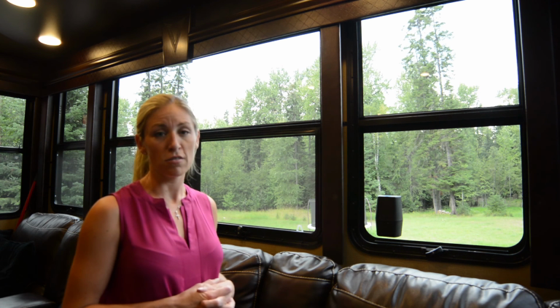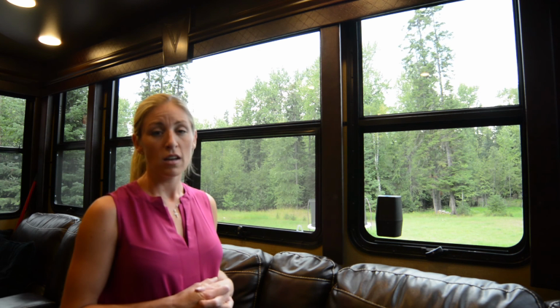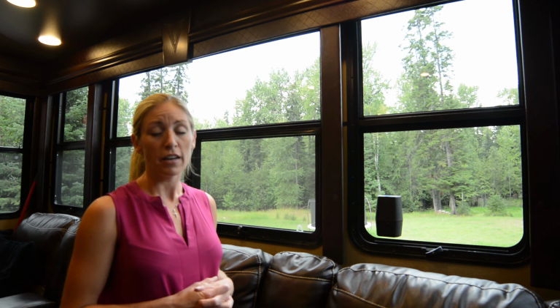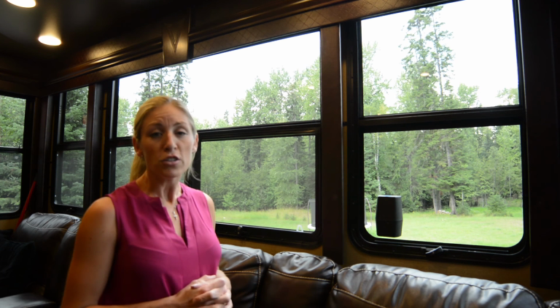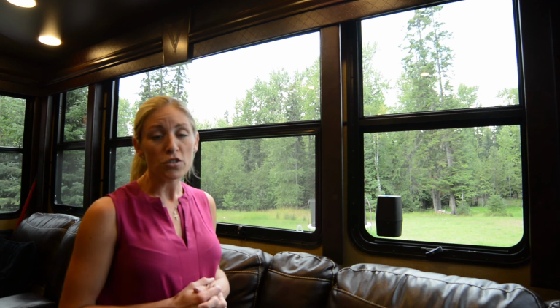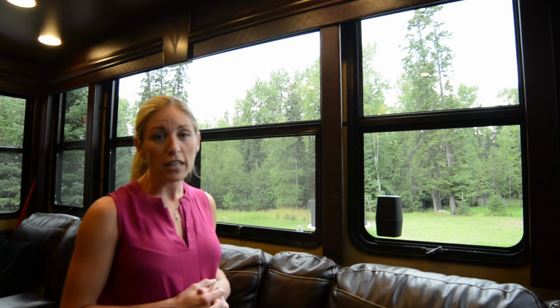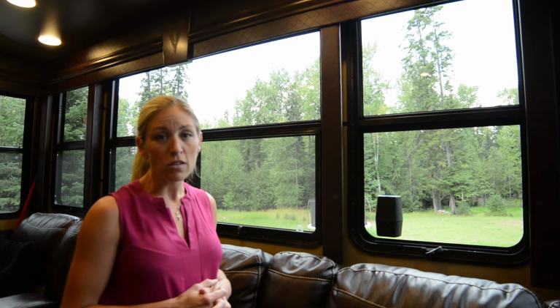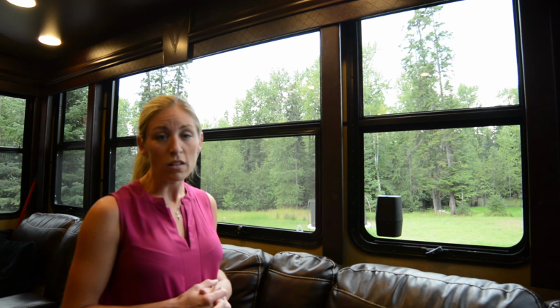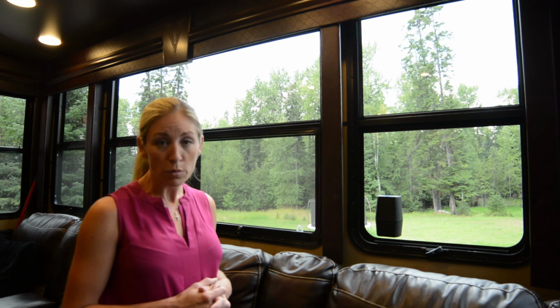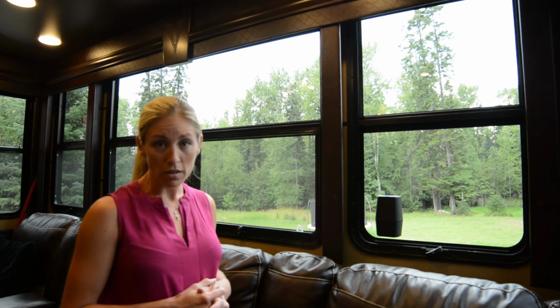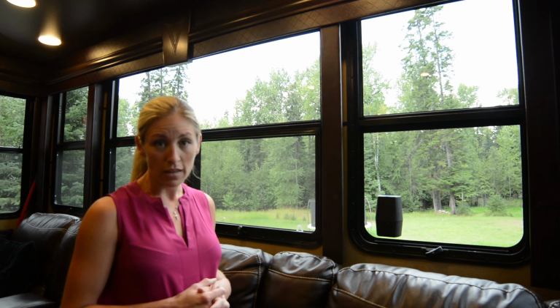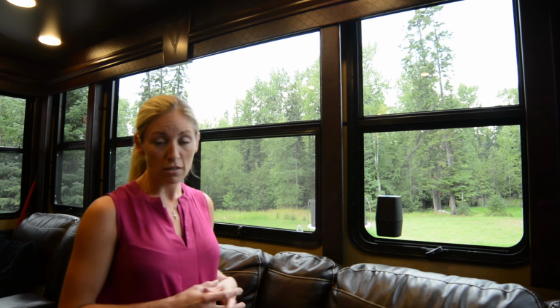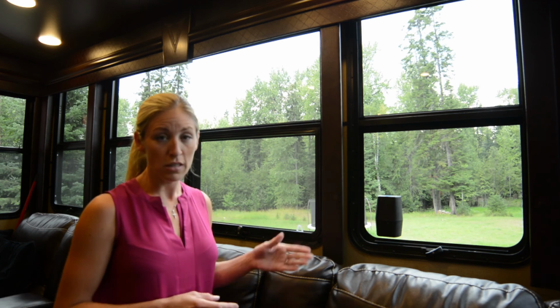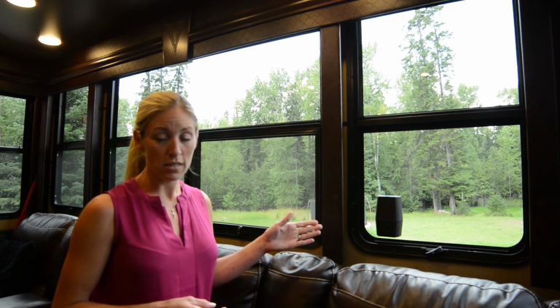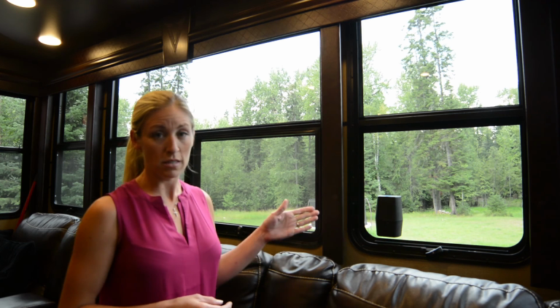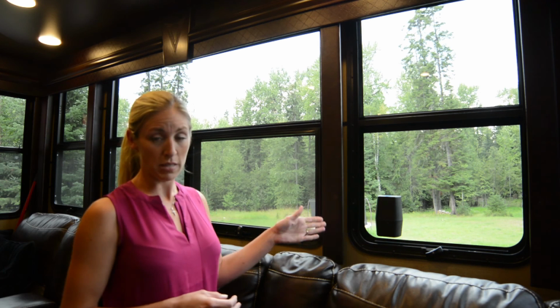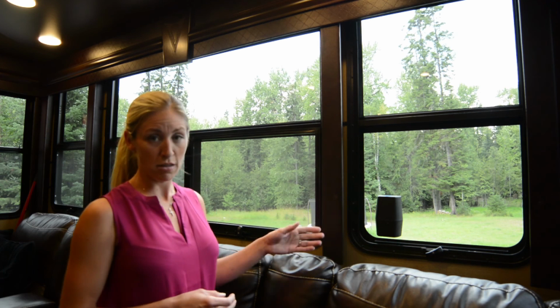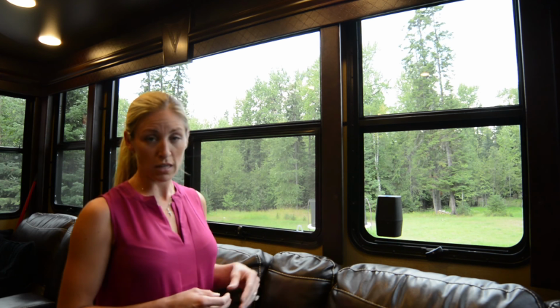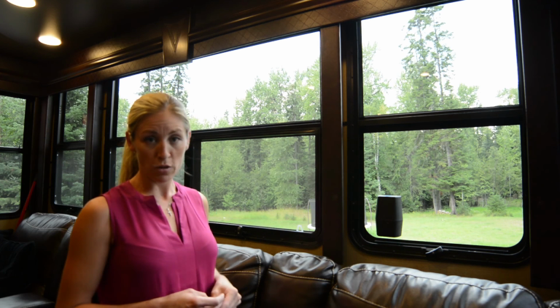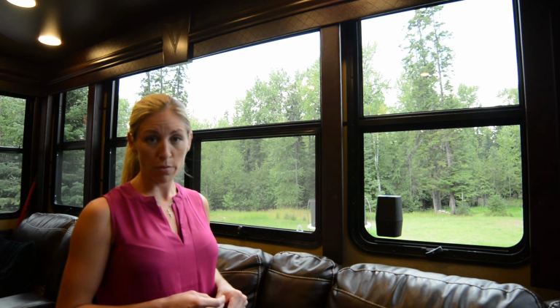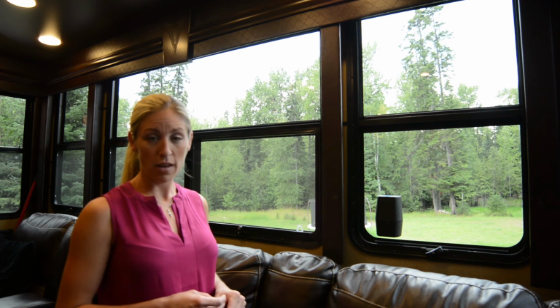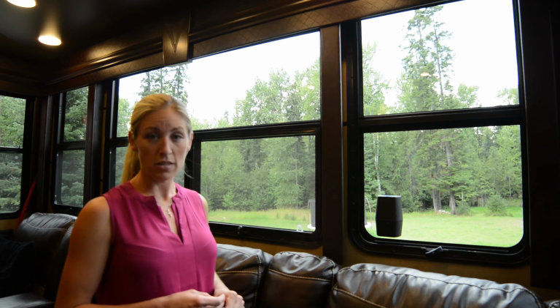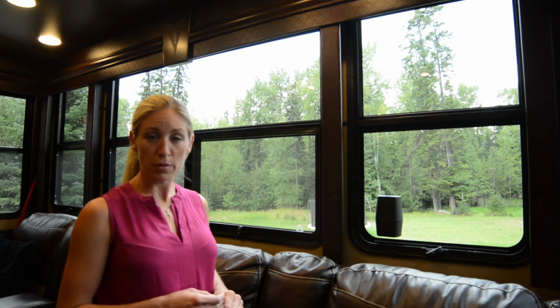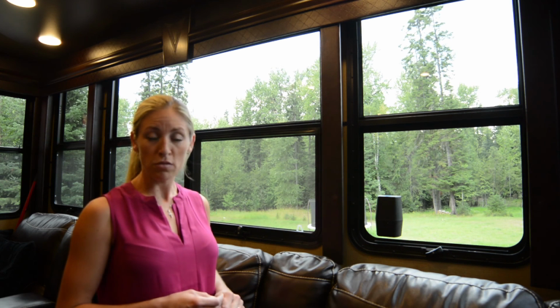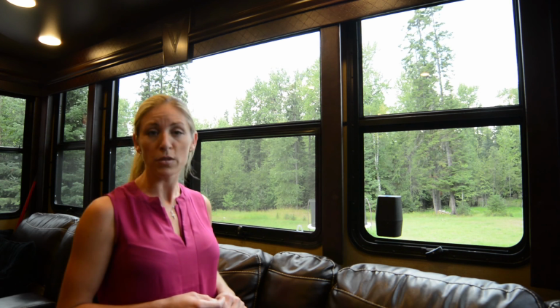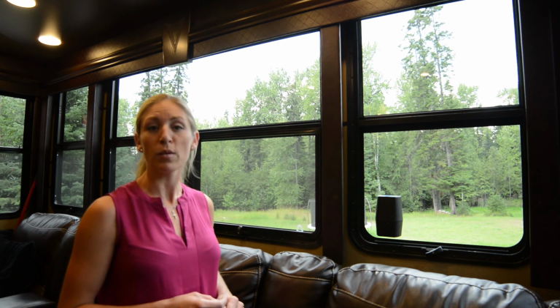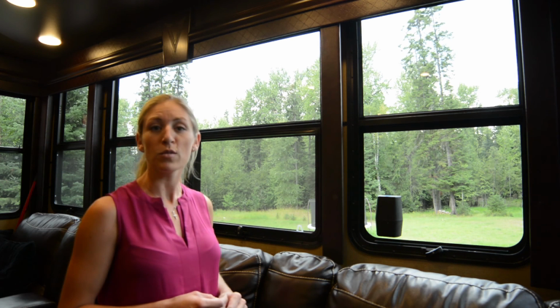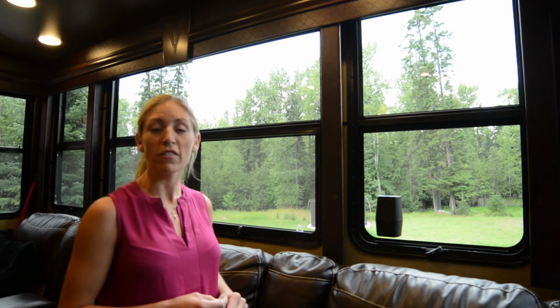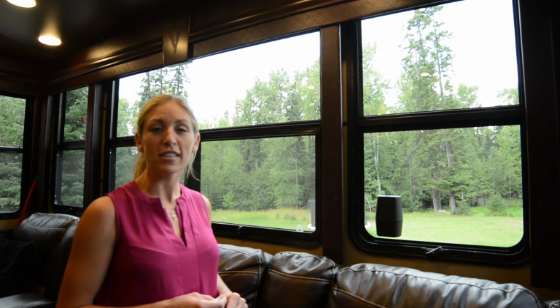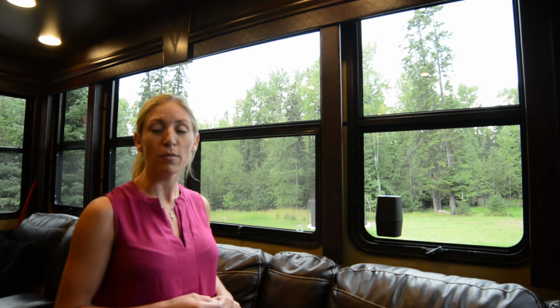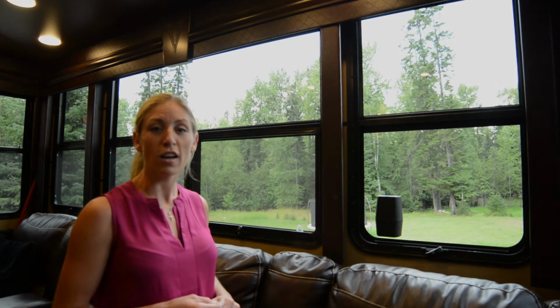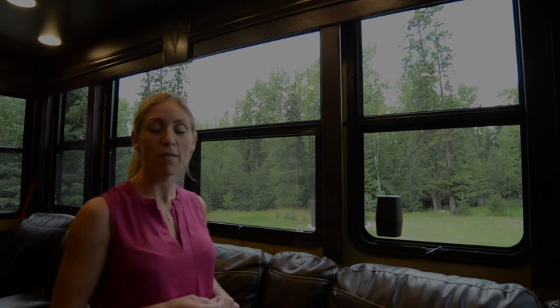I encourage you to check out all of our product line, including this Mosquito Stop trap, at www.flystop.com.